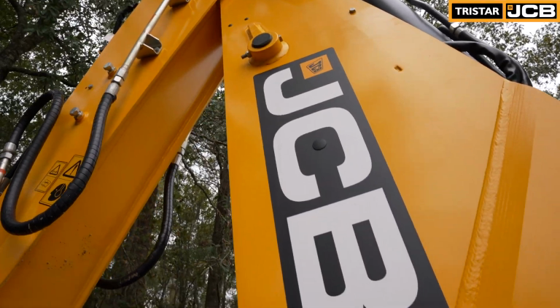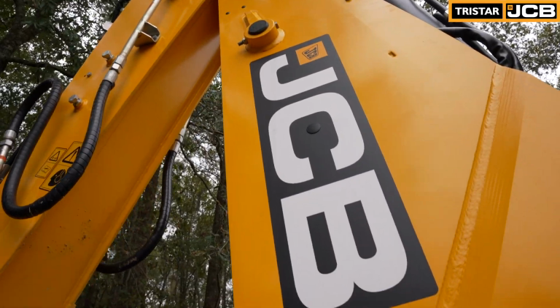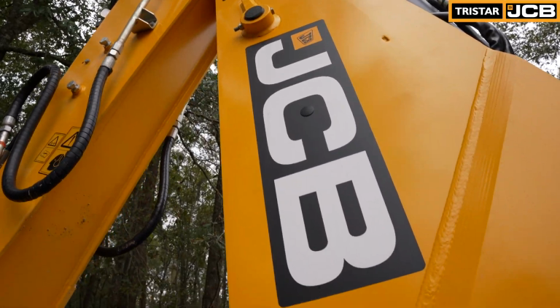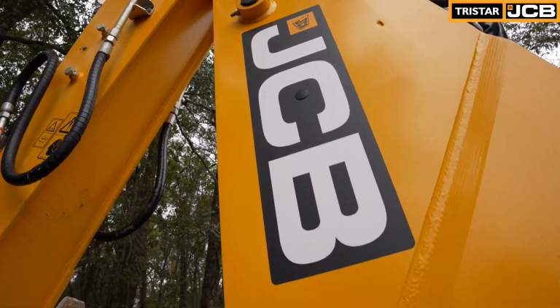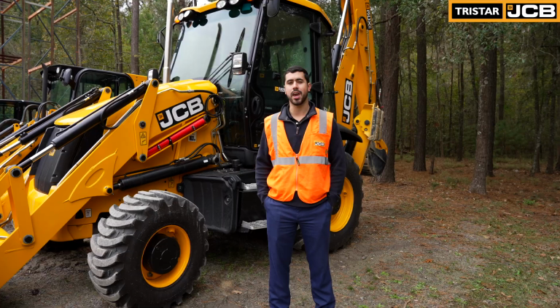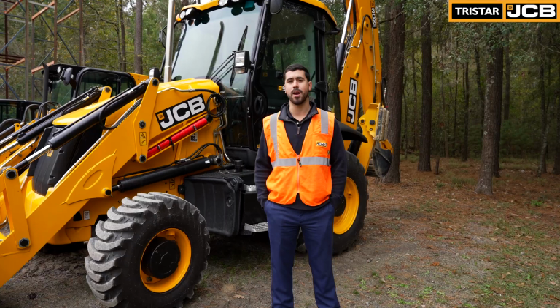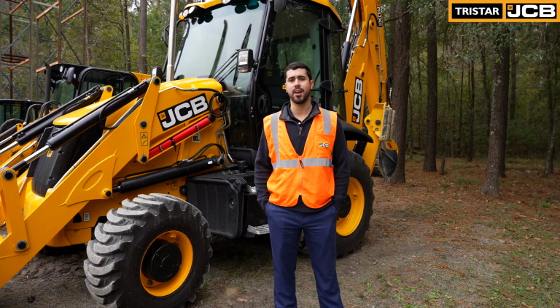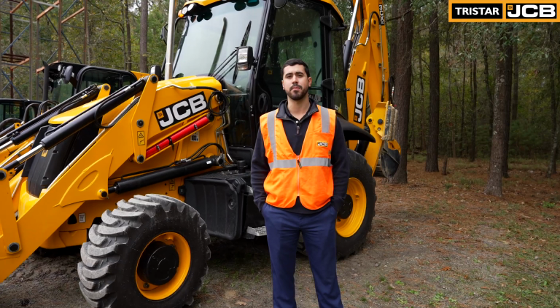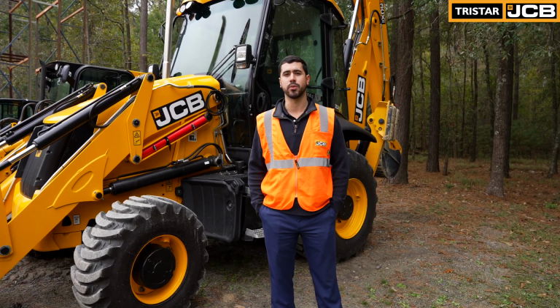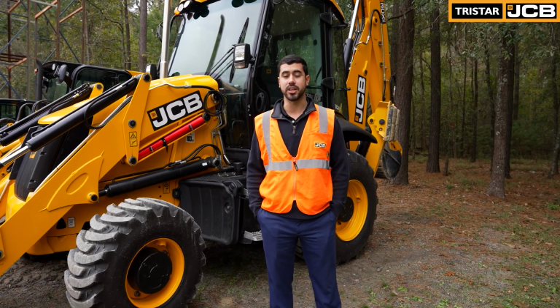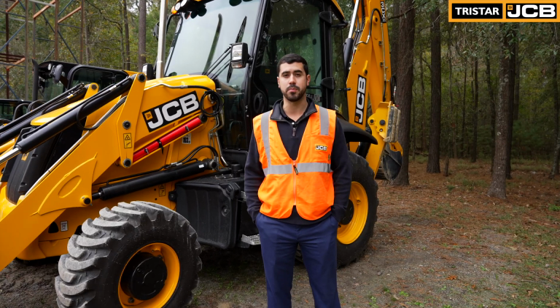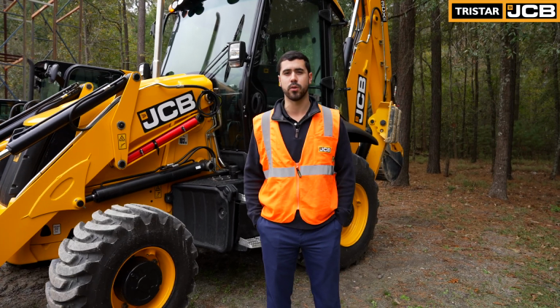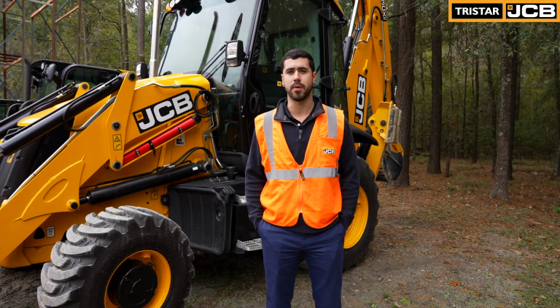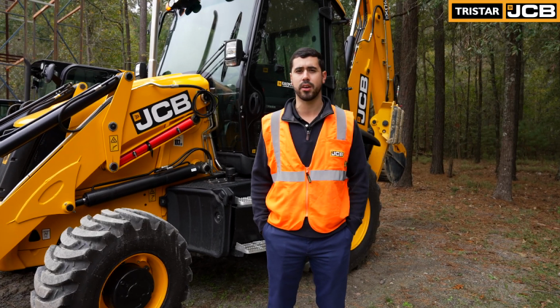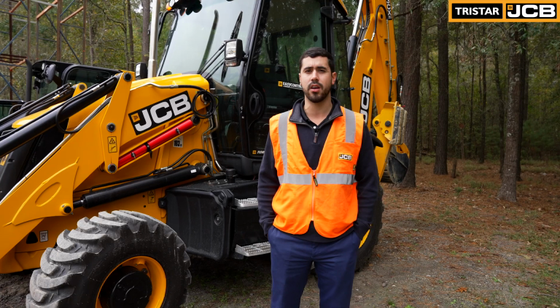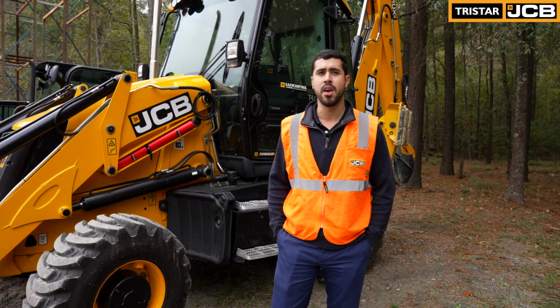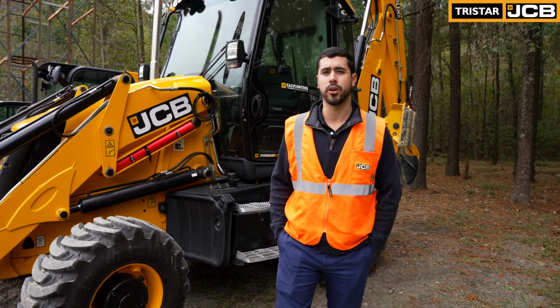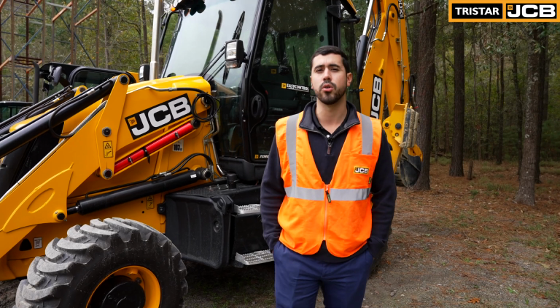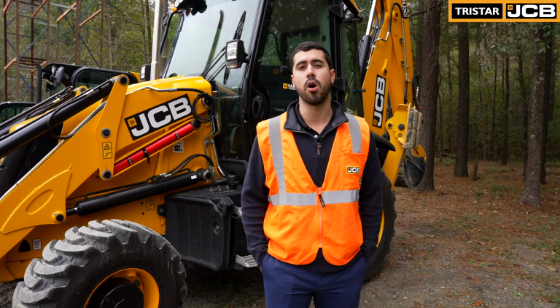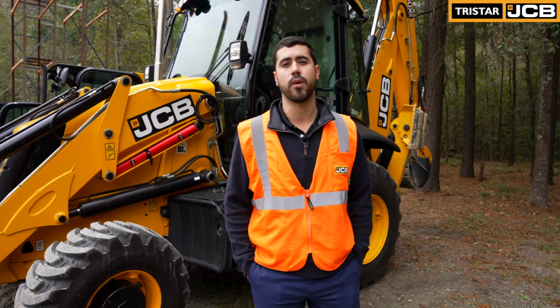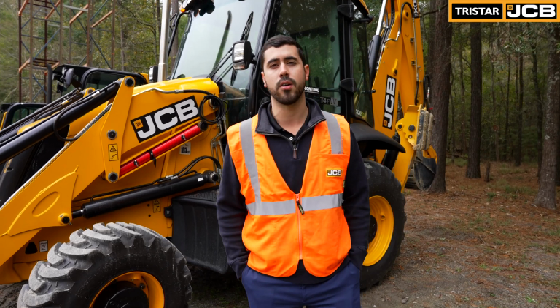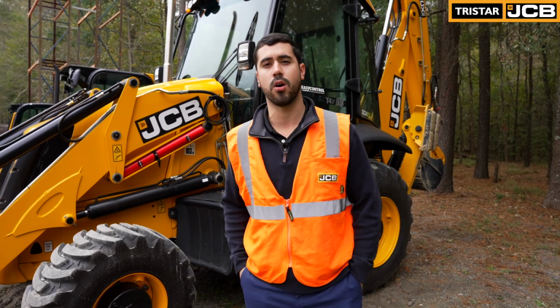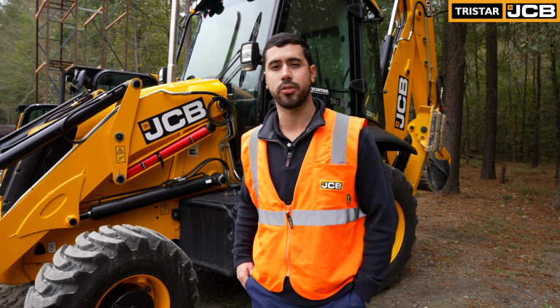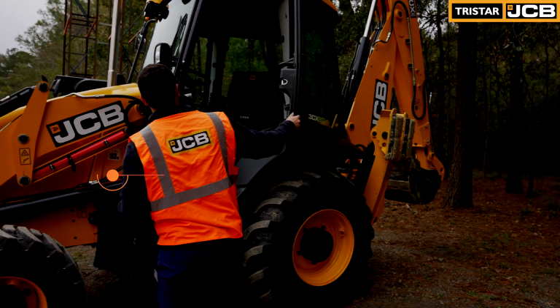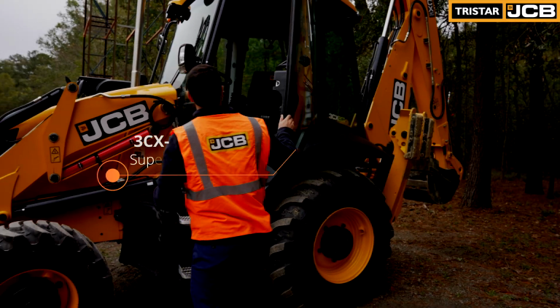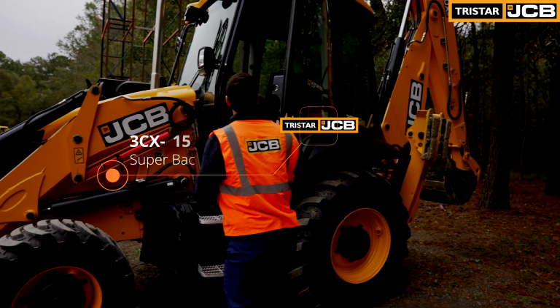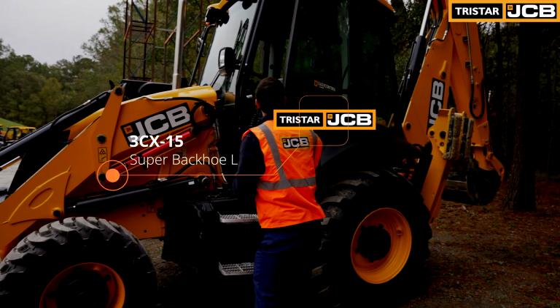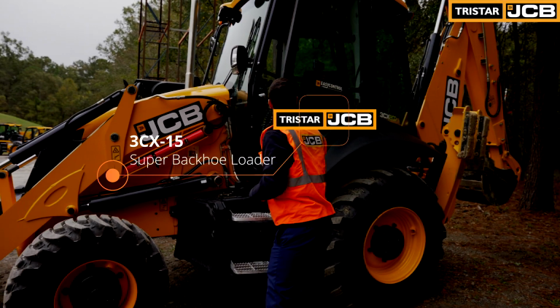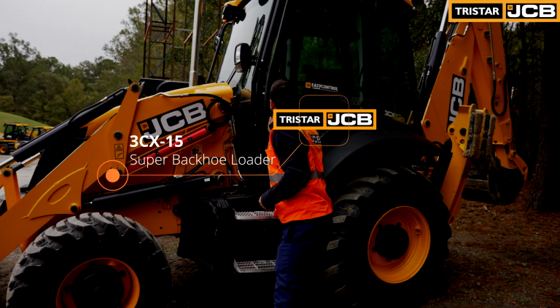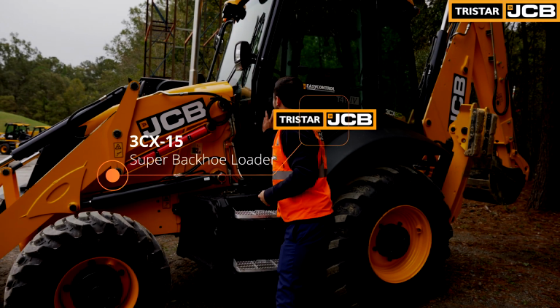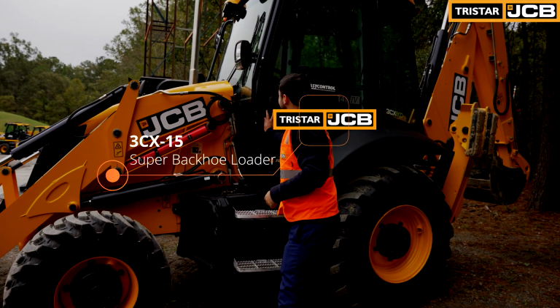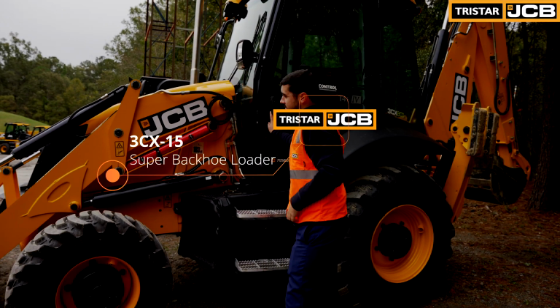Hi, my name is Cam Merritt and I'm here with JCB North America. We're going to do a walk-around on our 3CX-15 backhoe loader.